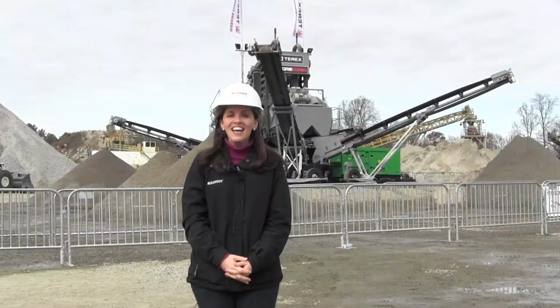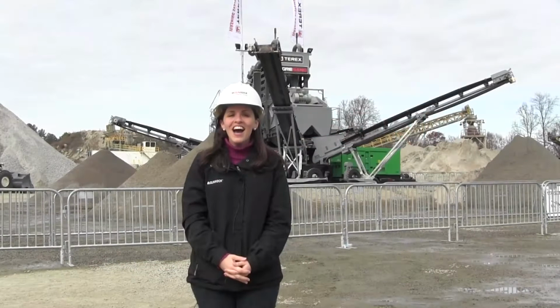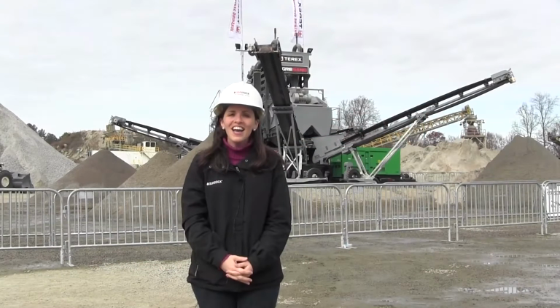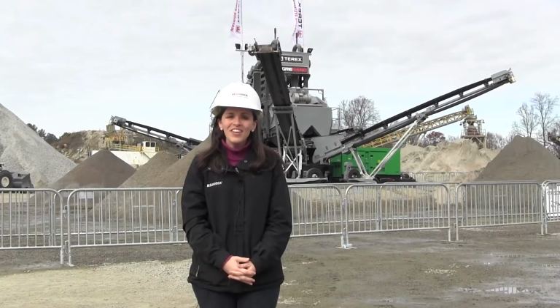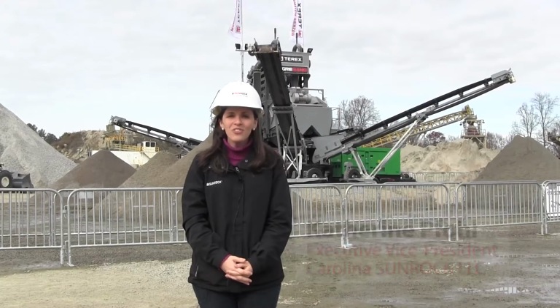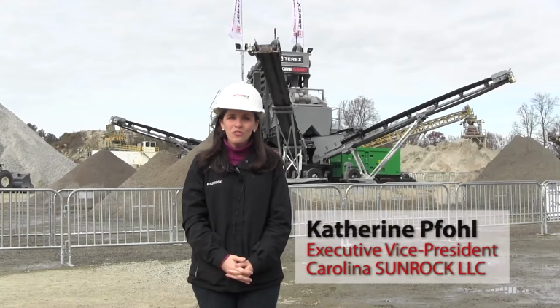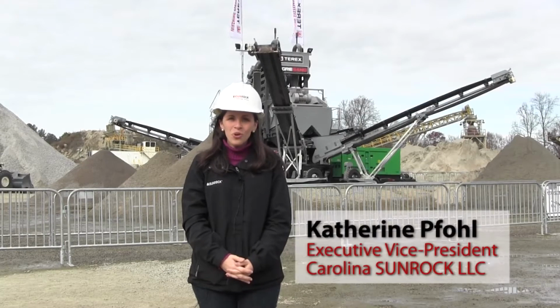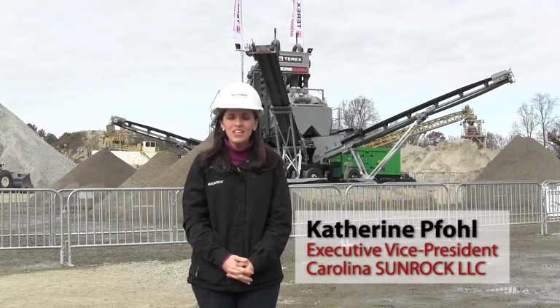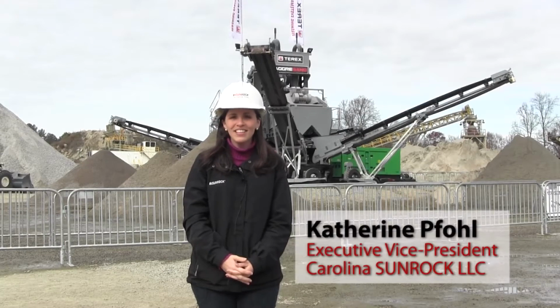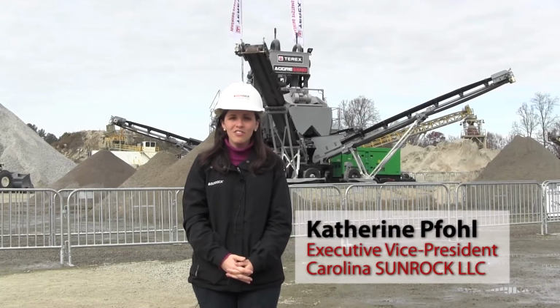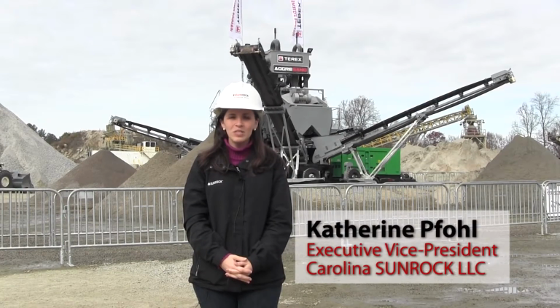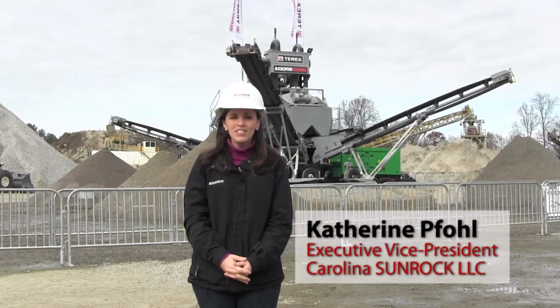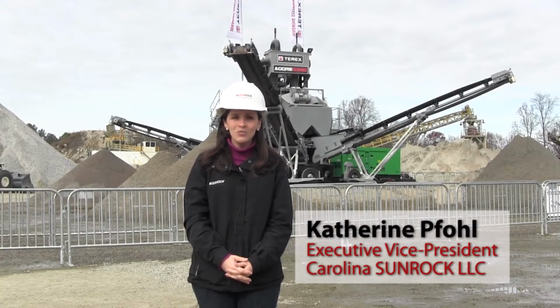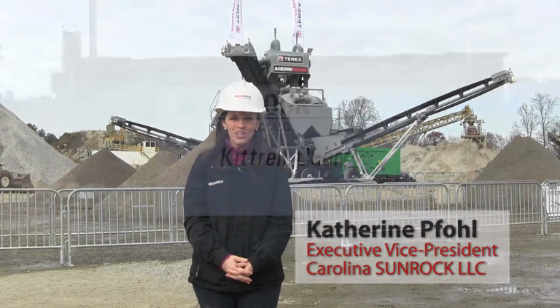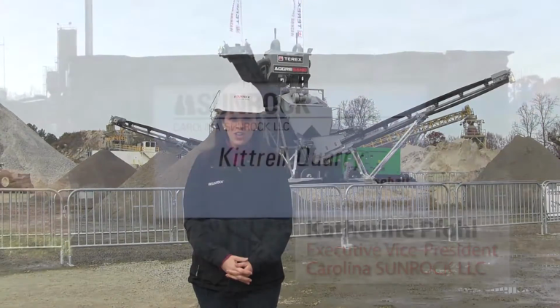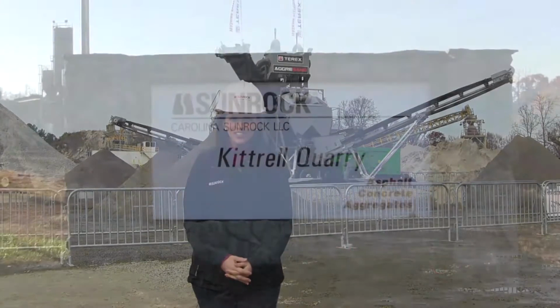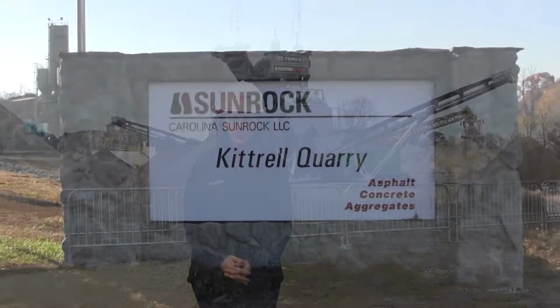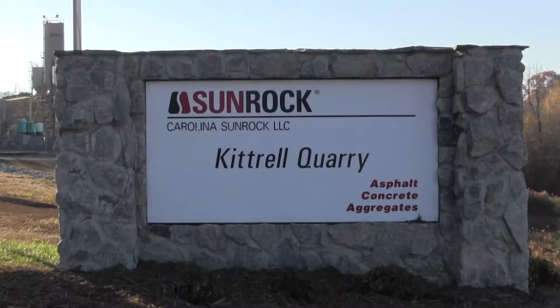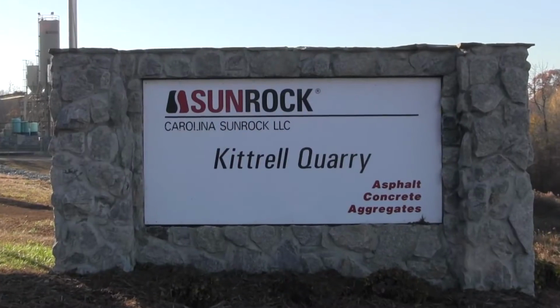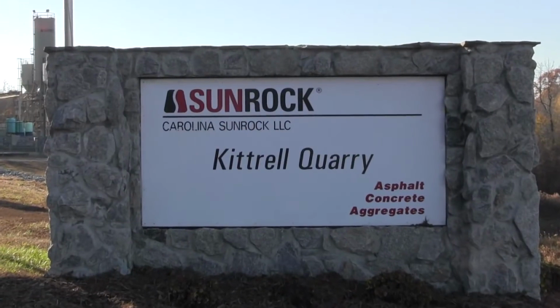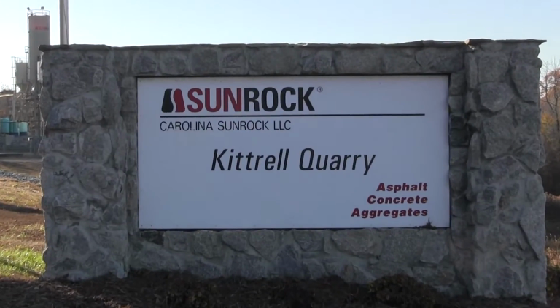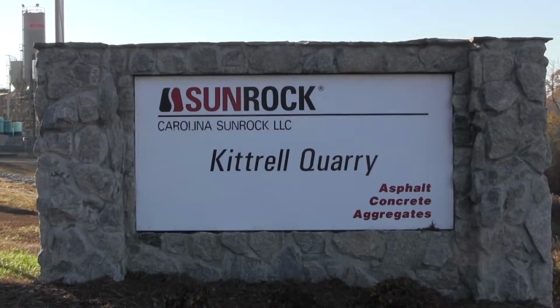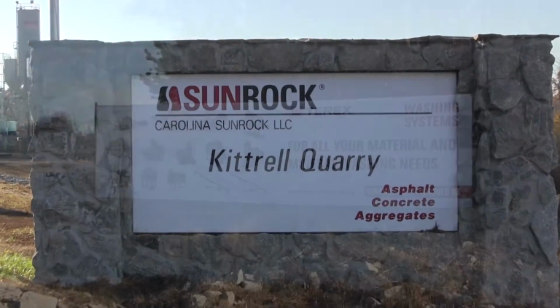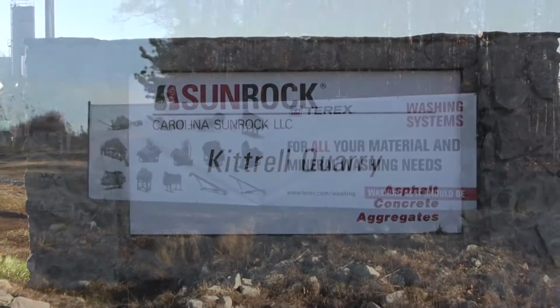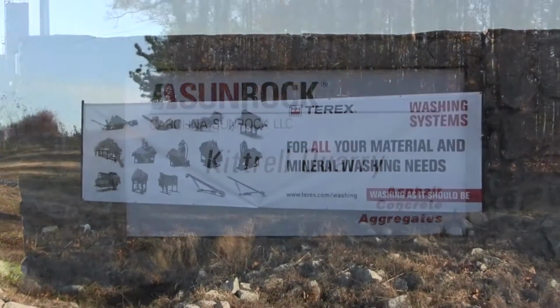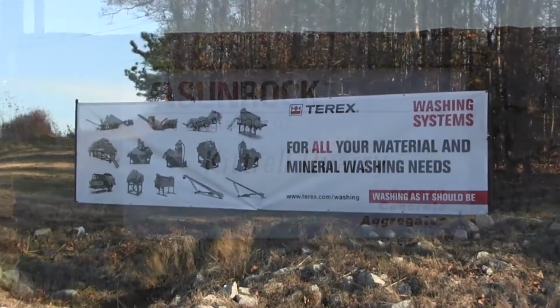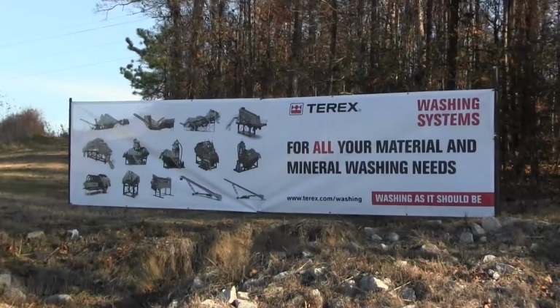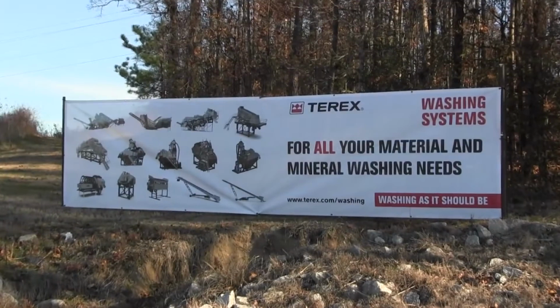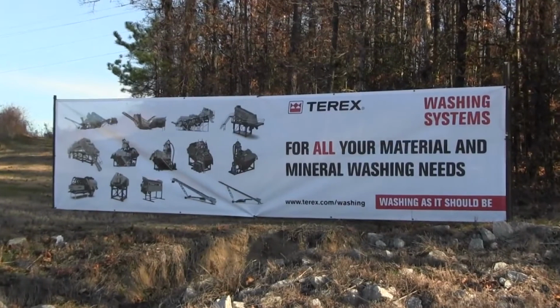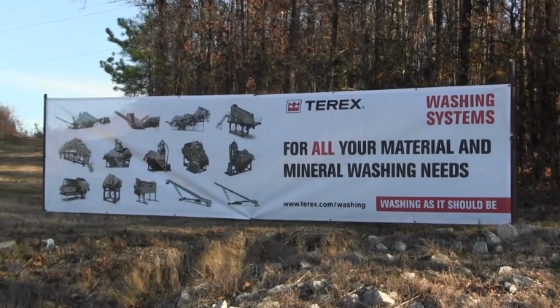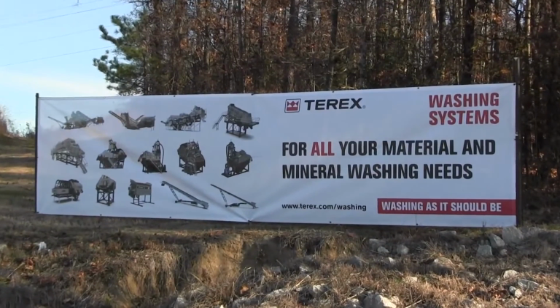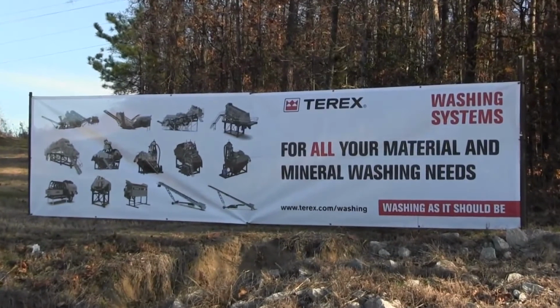Hi, I'm Catherine Foll, Executive Vice President with Carolina Sunrock, and we're so glad to welcome Terex Washing Systems here today.